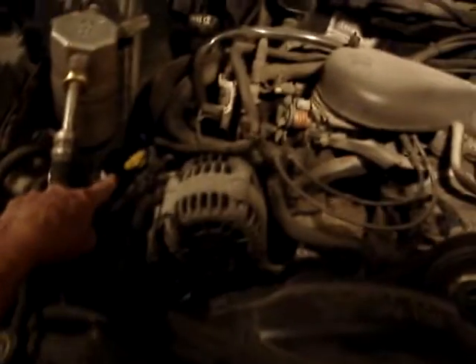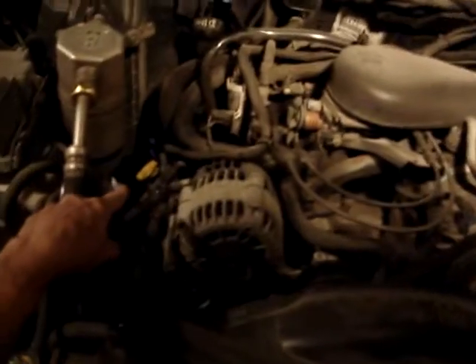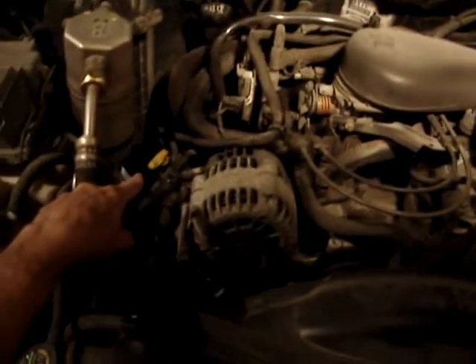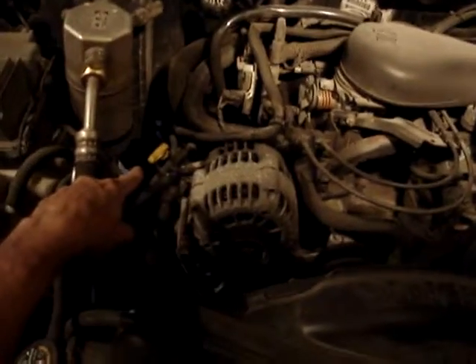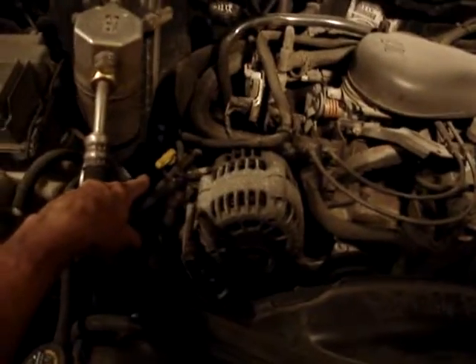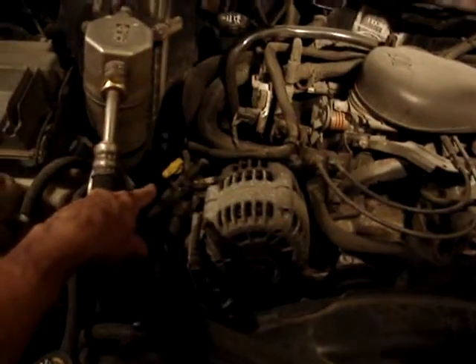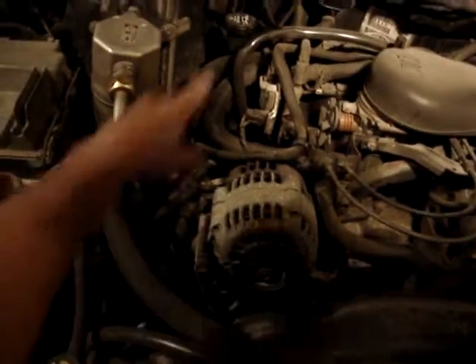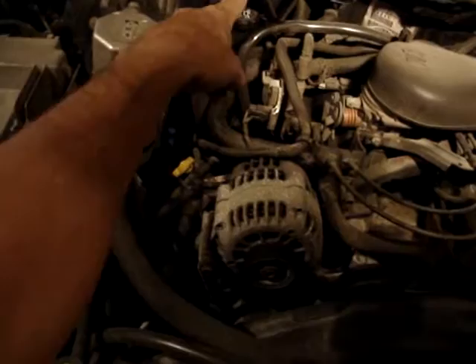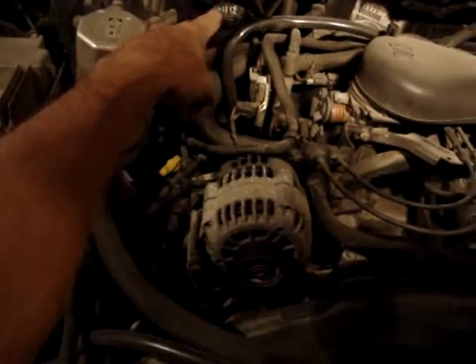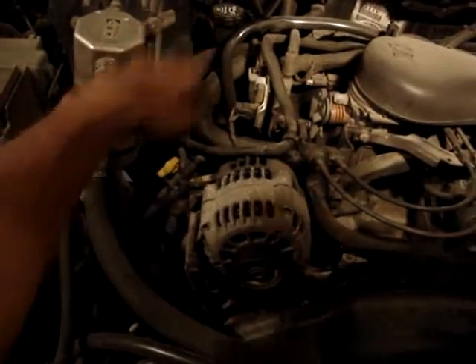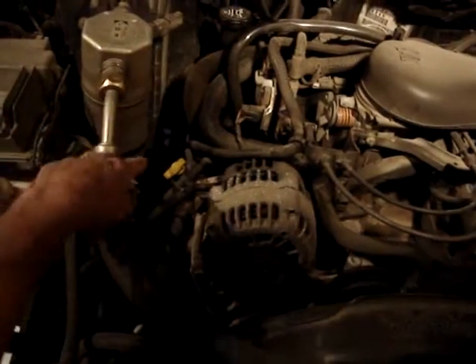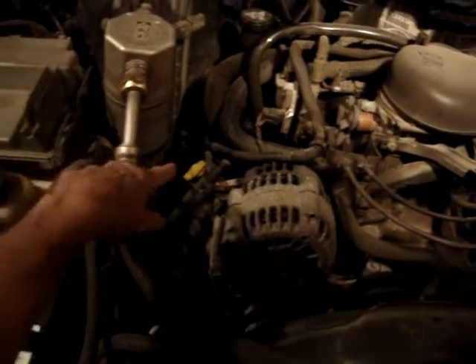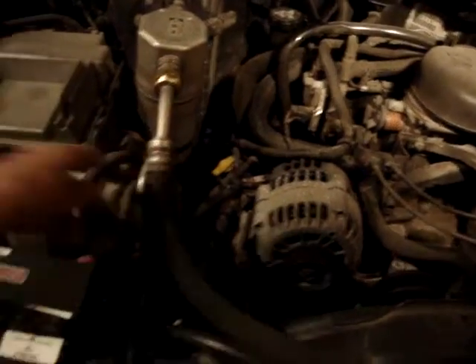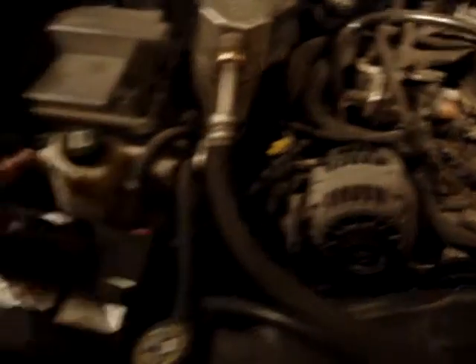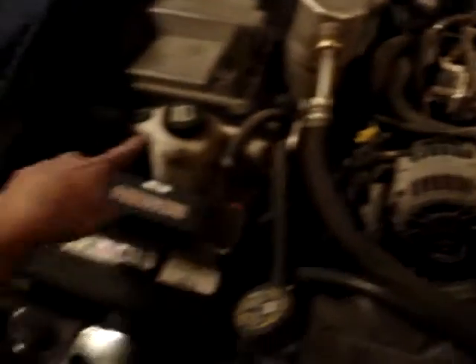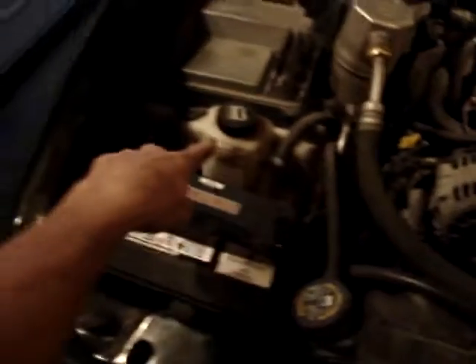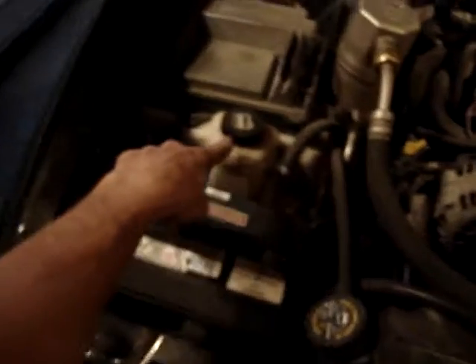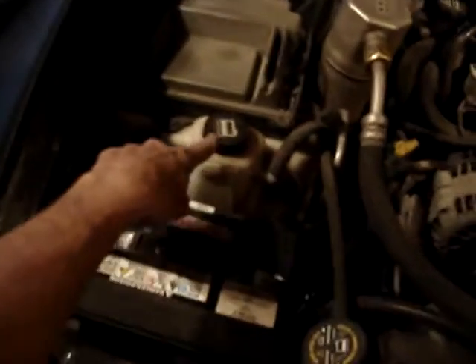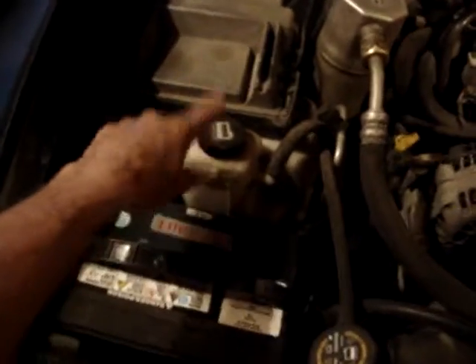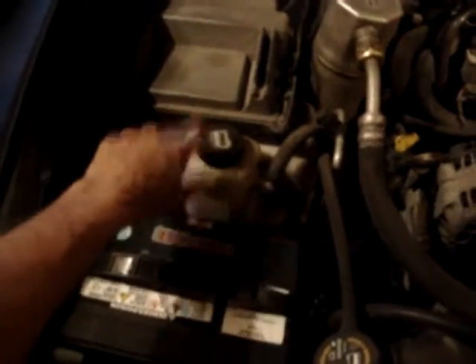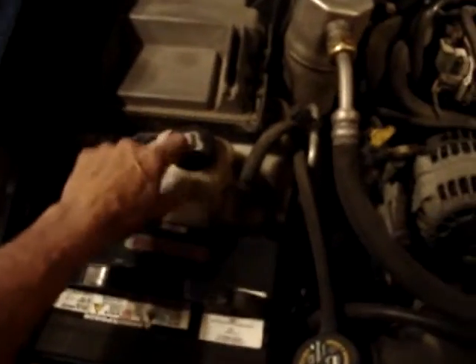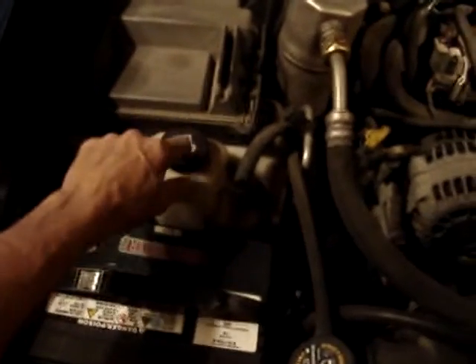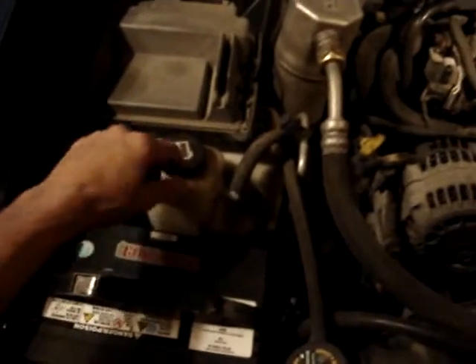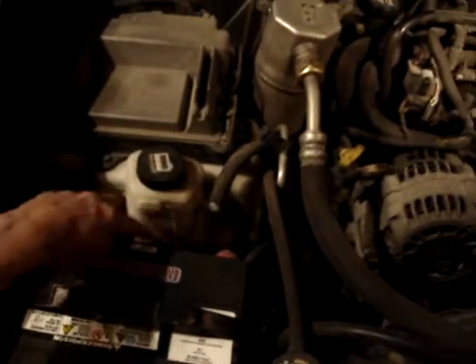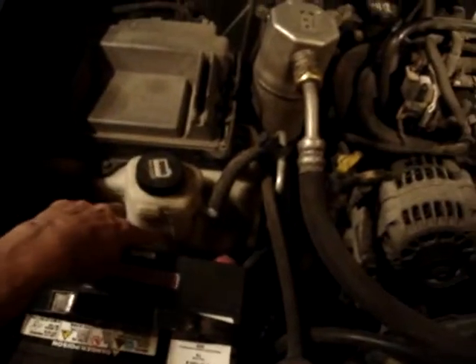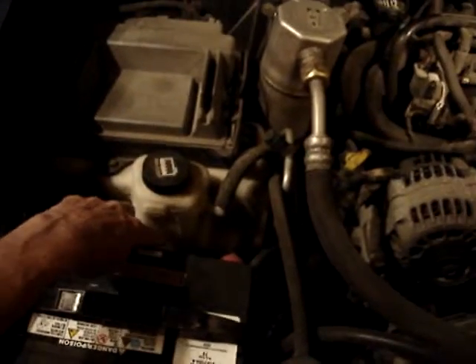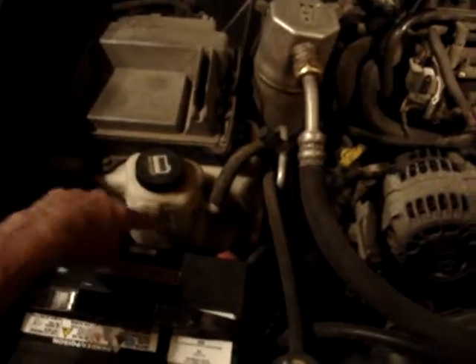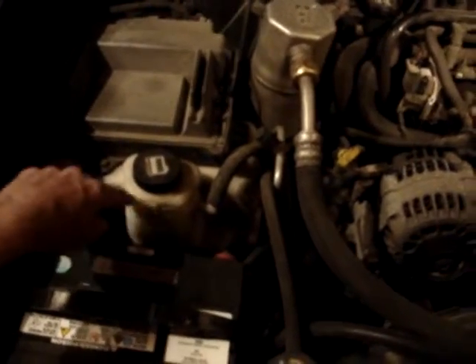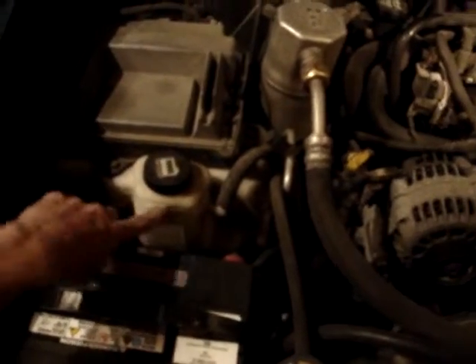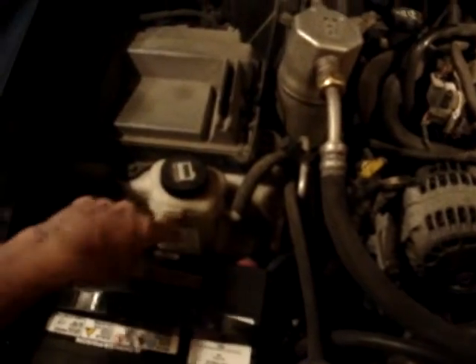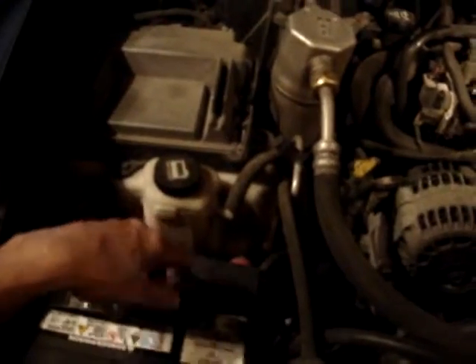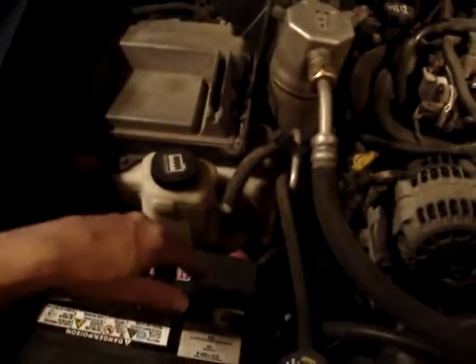Quick overview of the engine bay: power steering, brake fluid, engine oil fill, dipstick, and coolant. The coolant is about half full right now, so it's good.